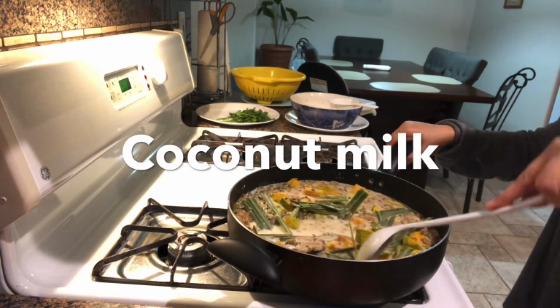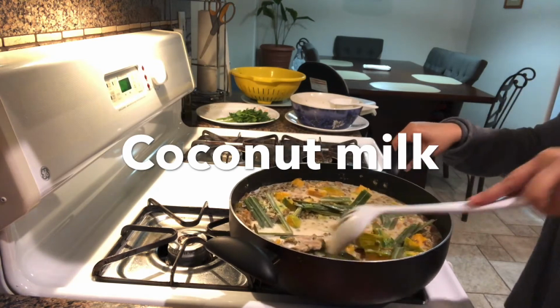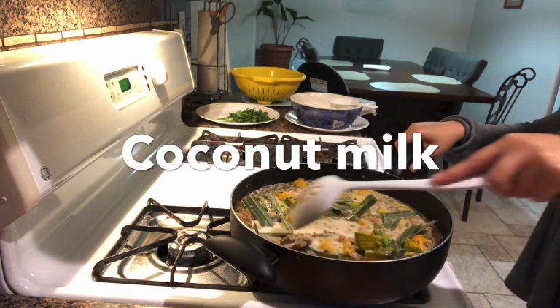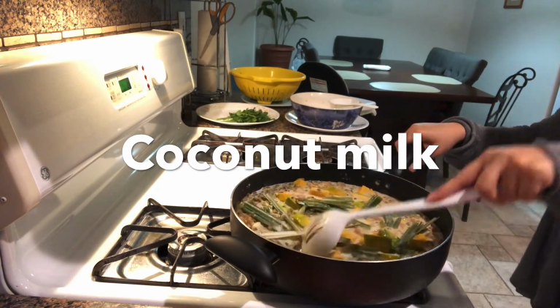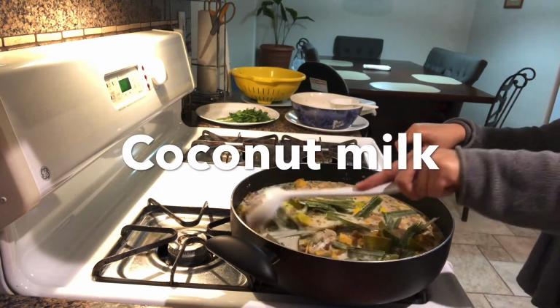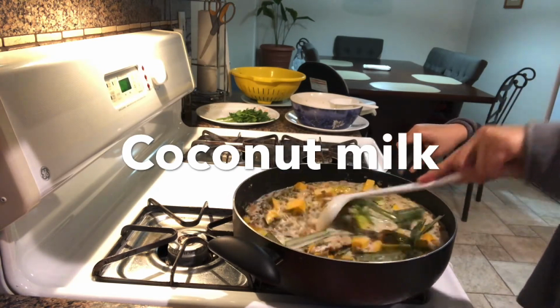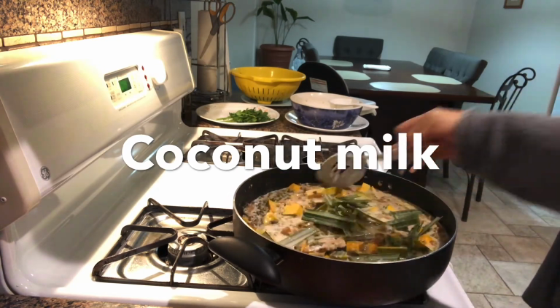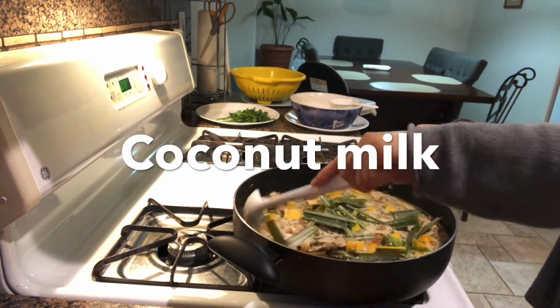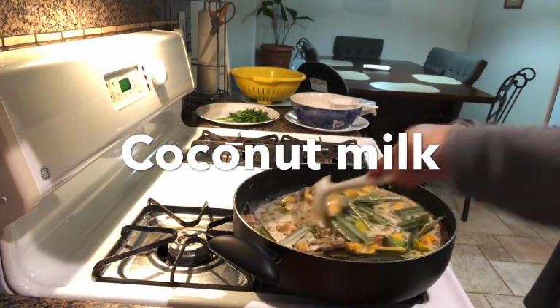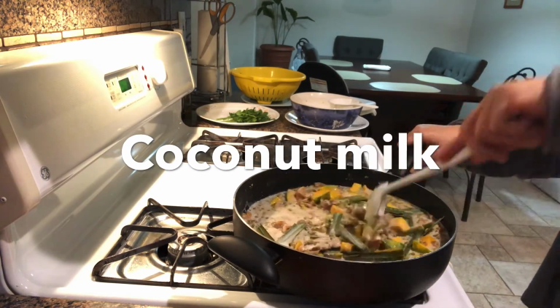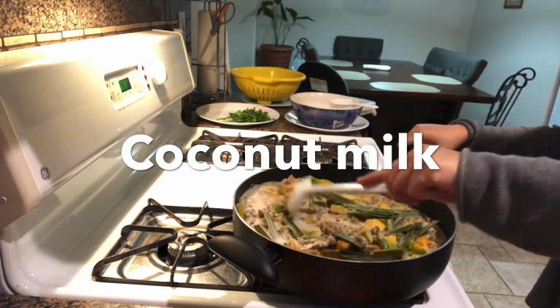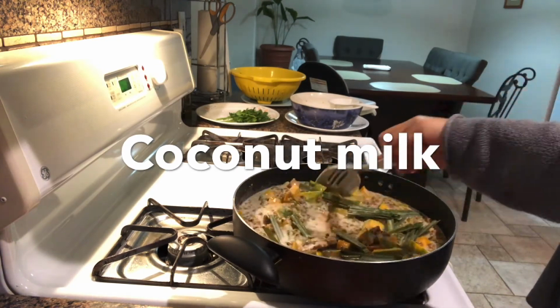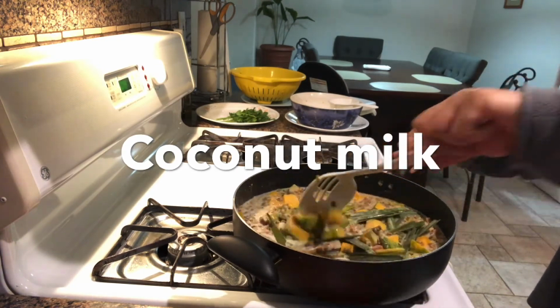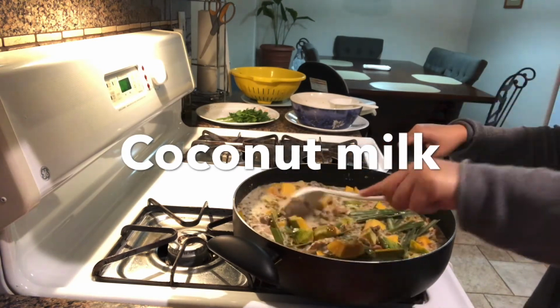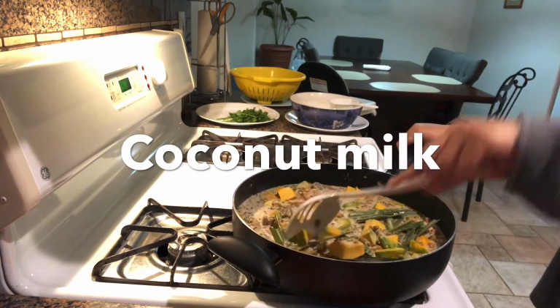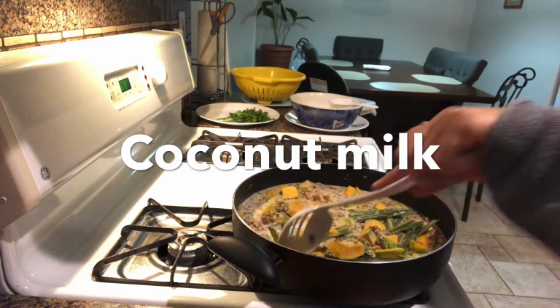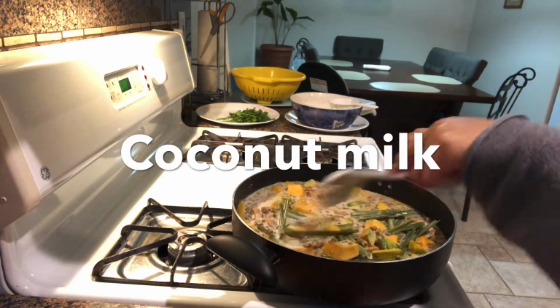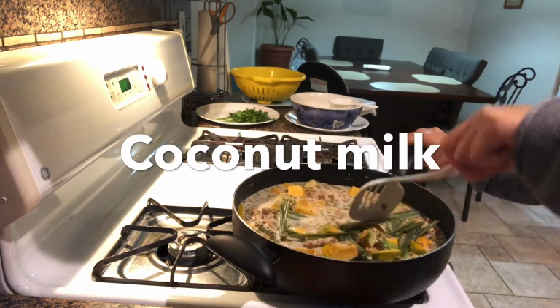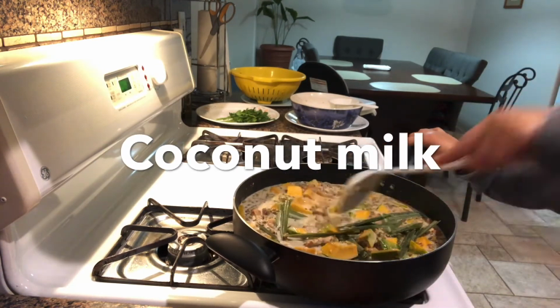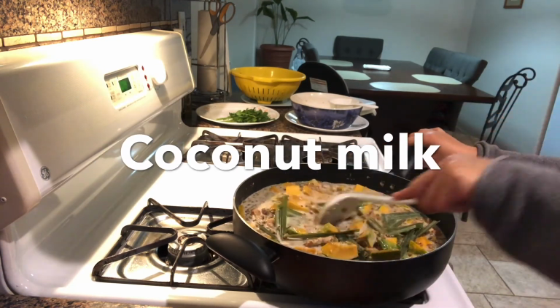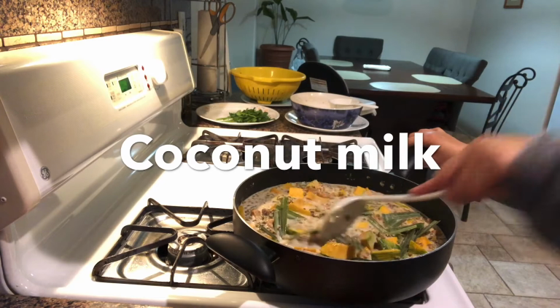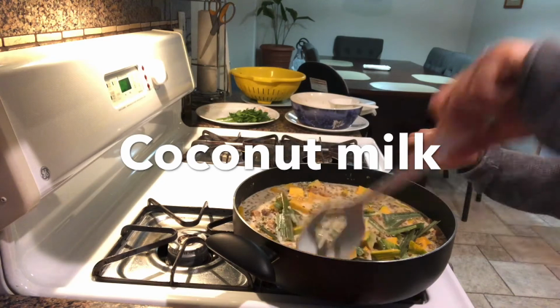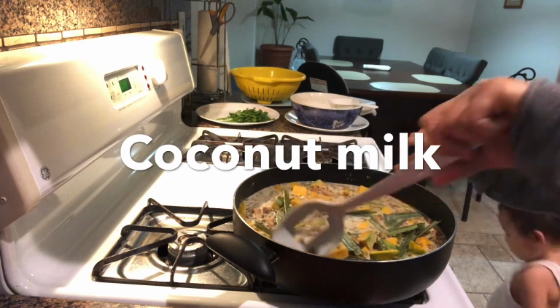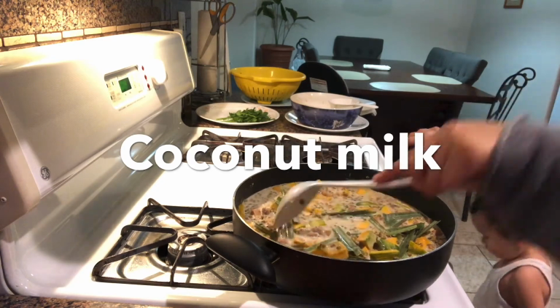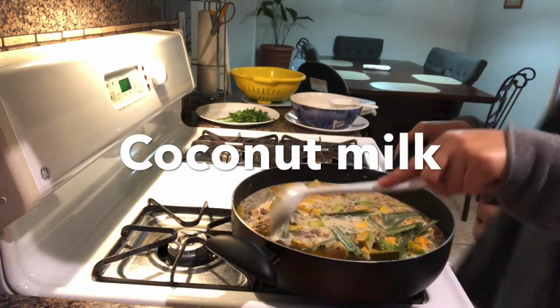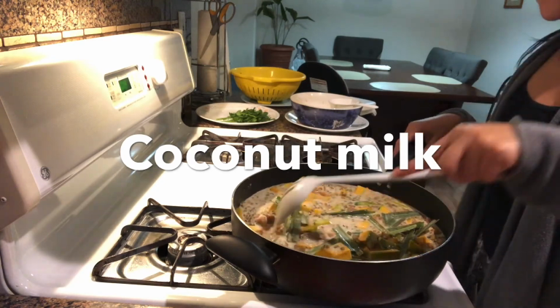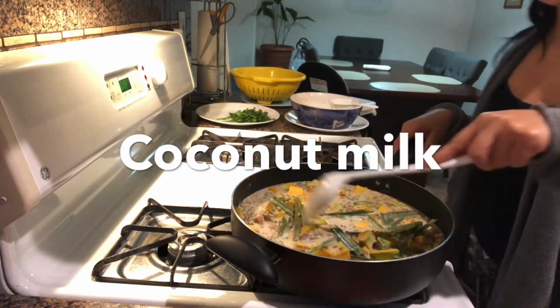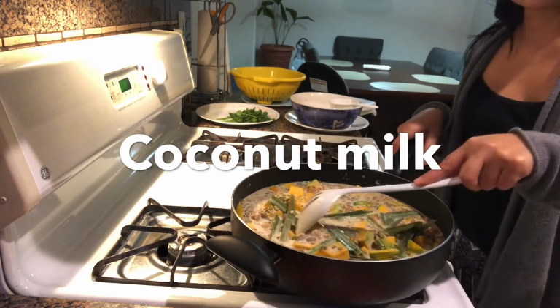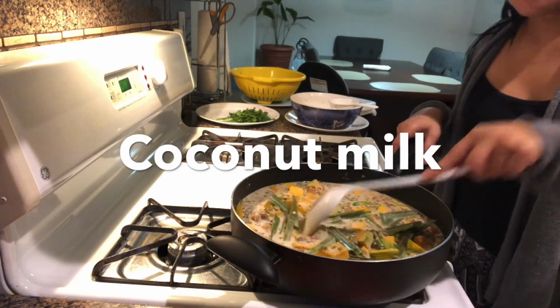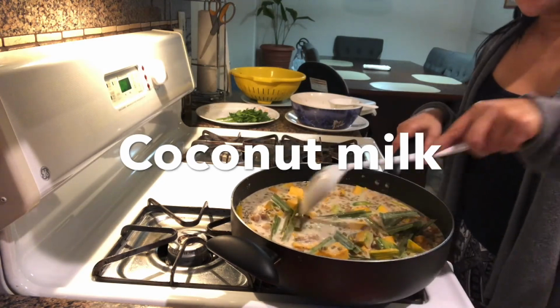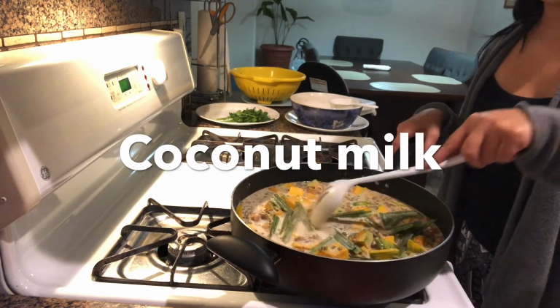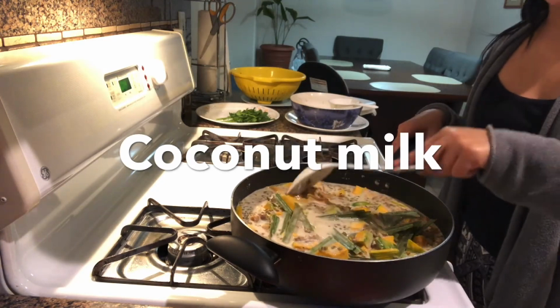The purpose of lemongrass, guys, is for the smell. And I'm sure there are benefits for the cooking as well — the enzymes of lemongrass.